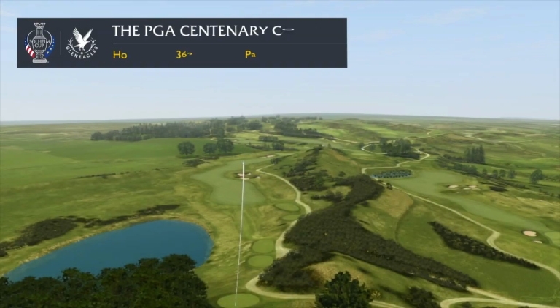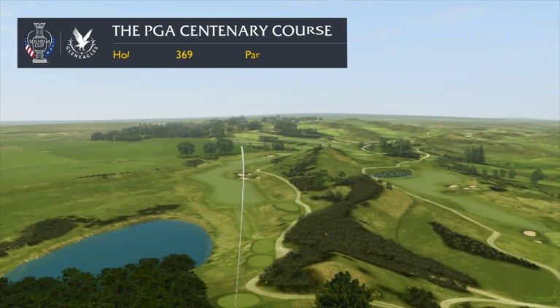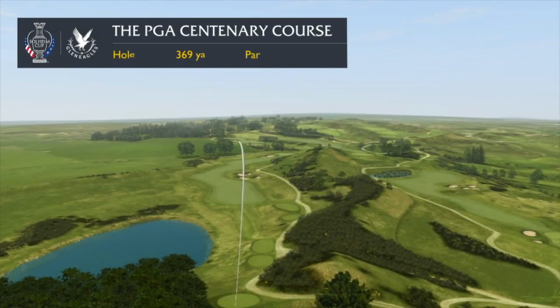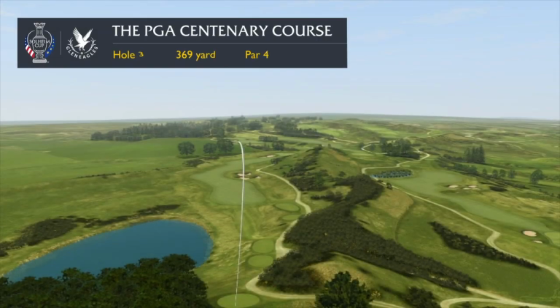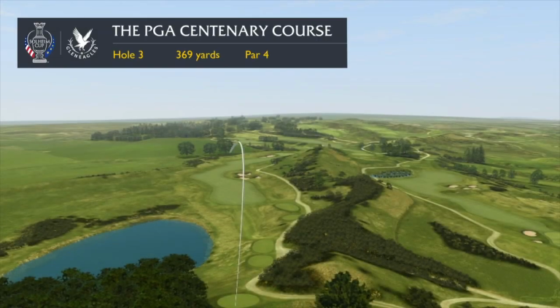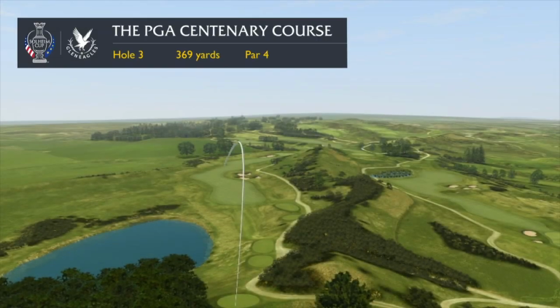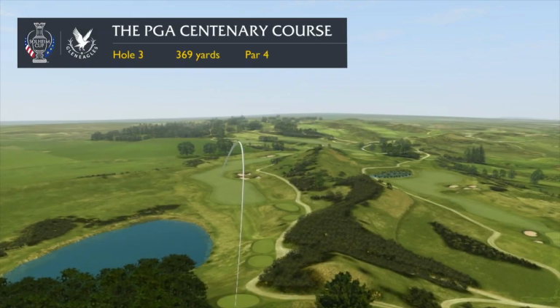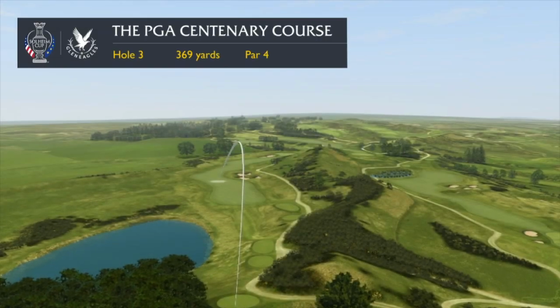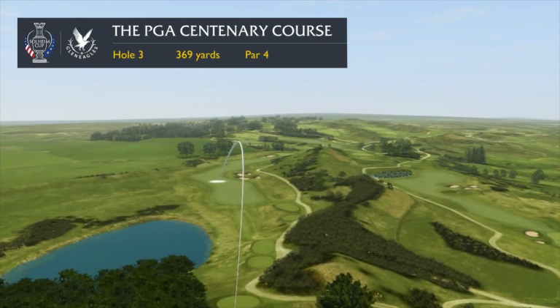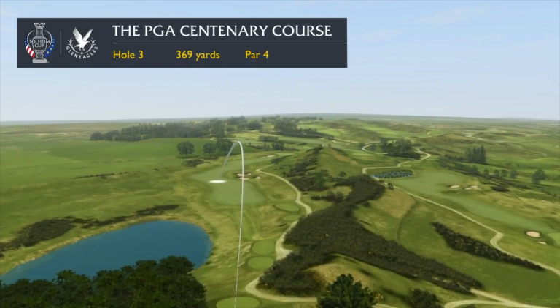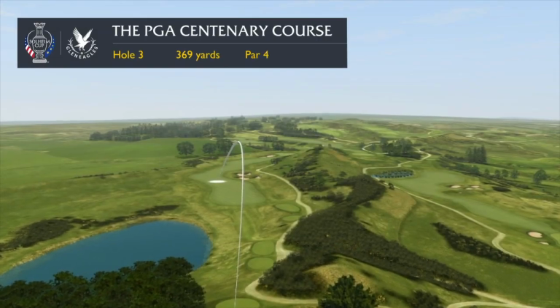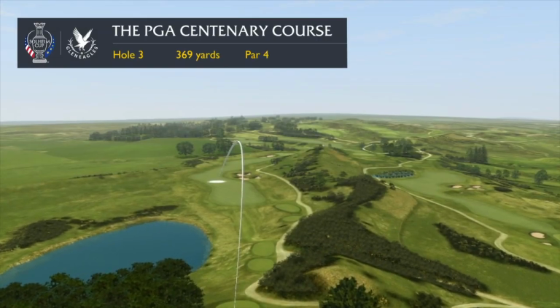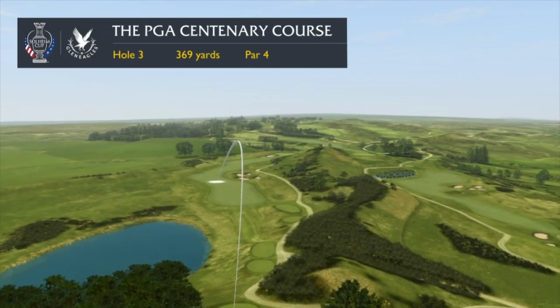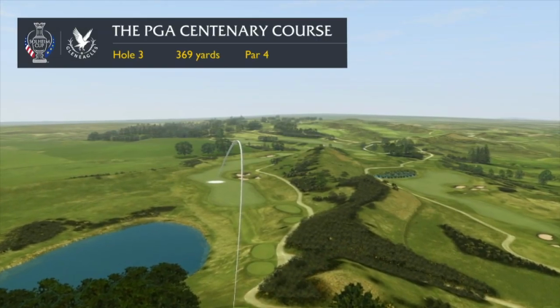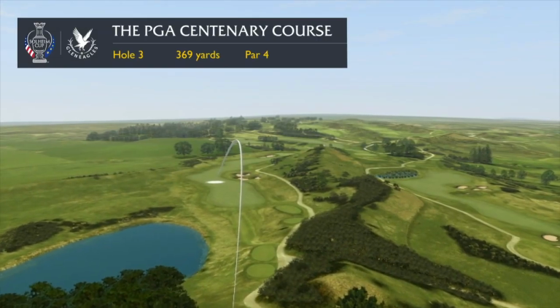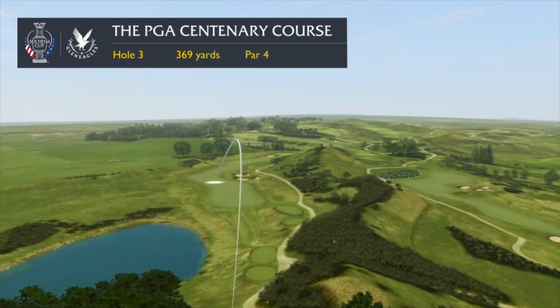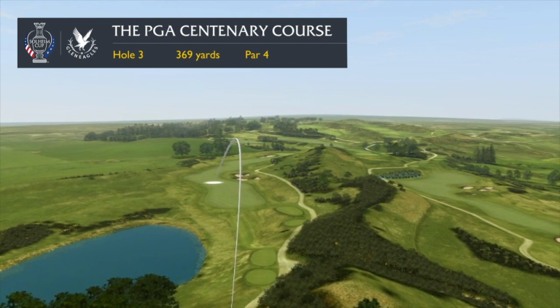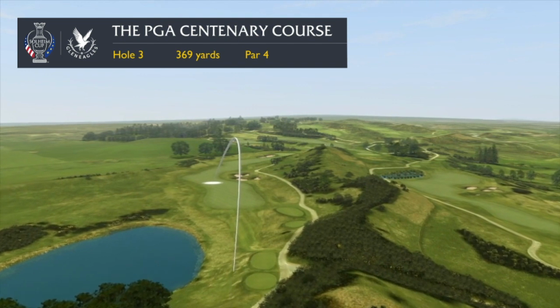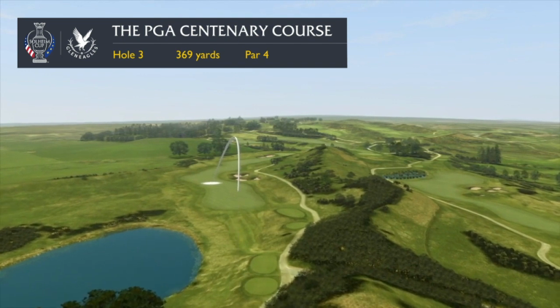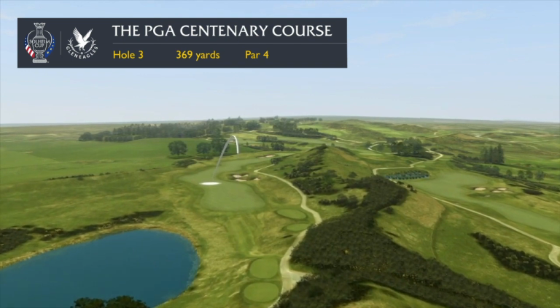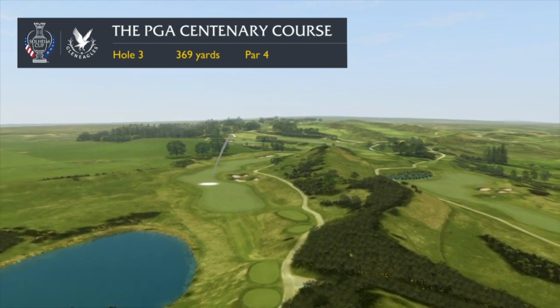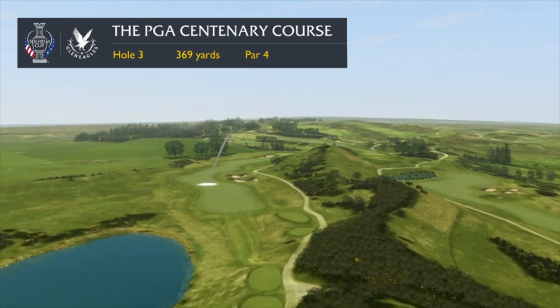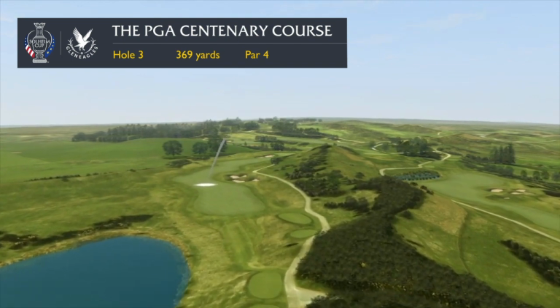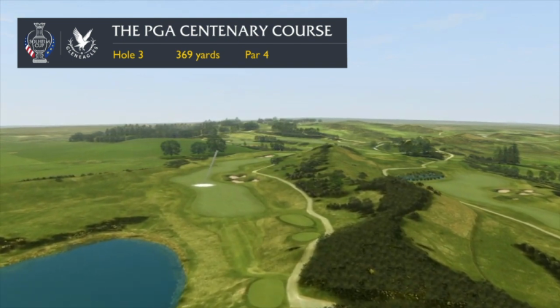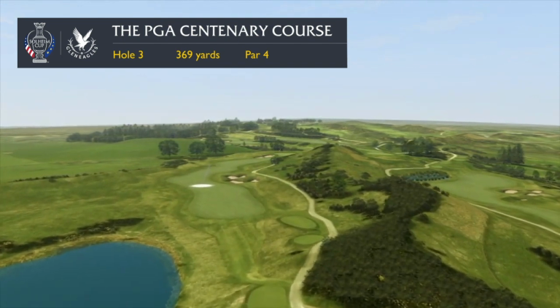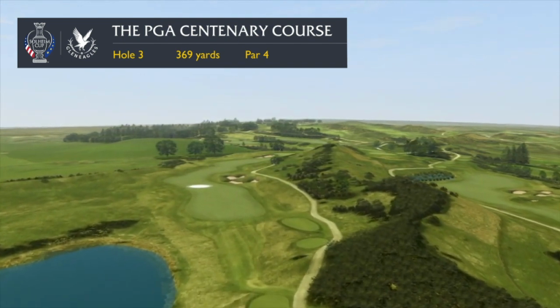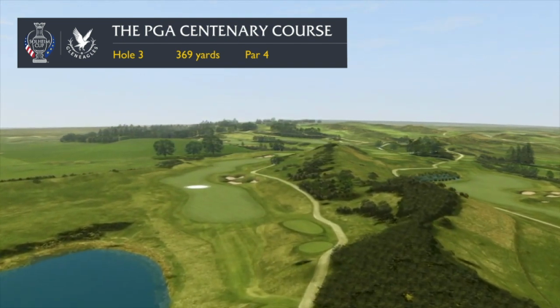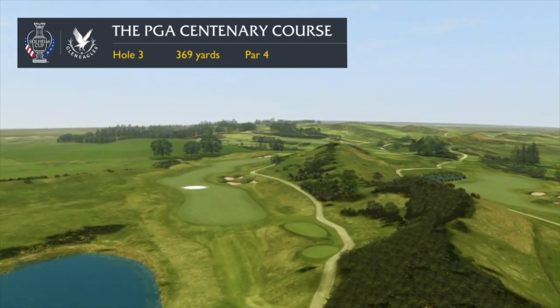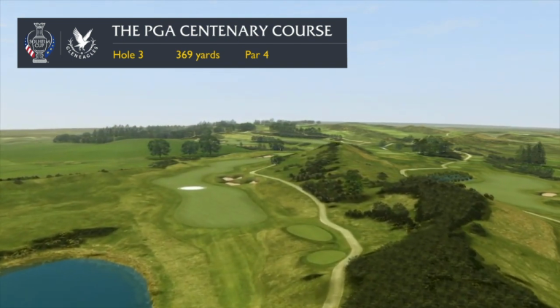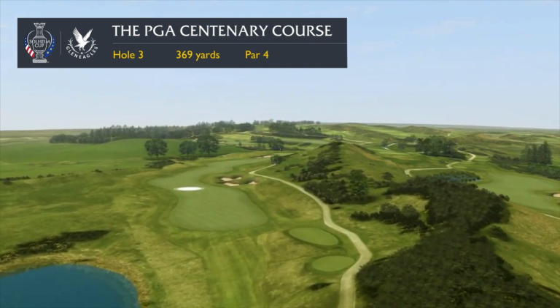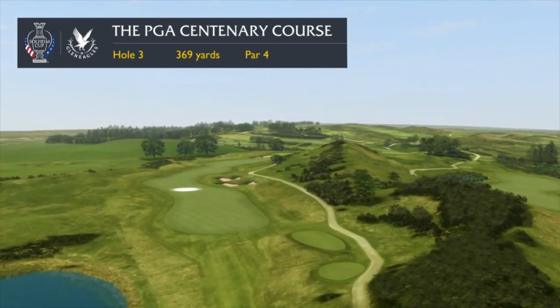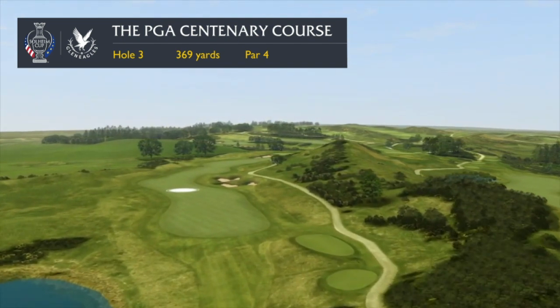The third hole is called Schiehallion, a famous mountain which is the geographical centre of mainland Scotland, not too far north of Gleneagles.